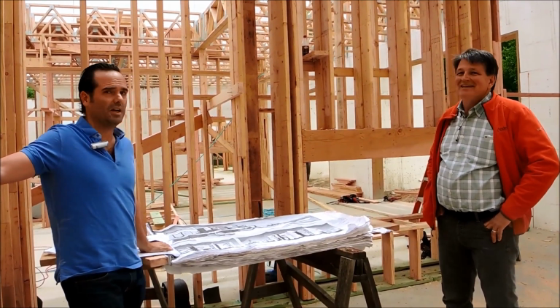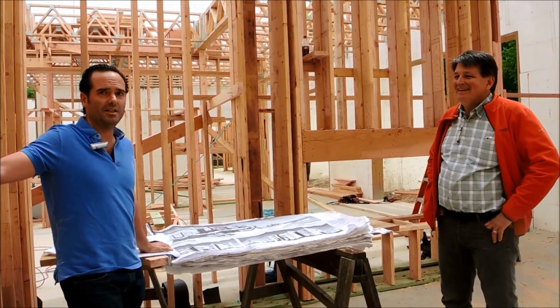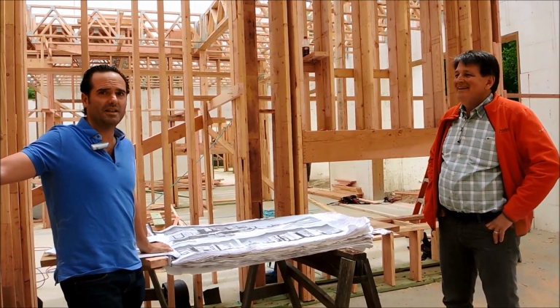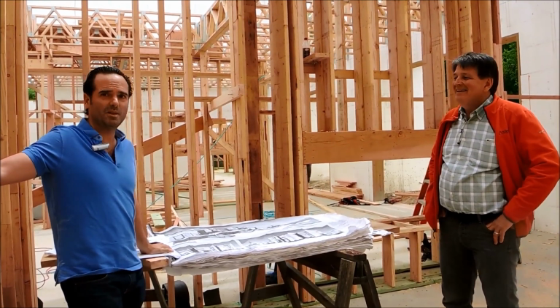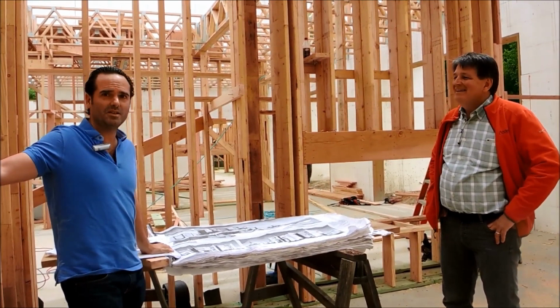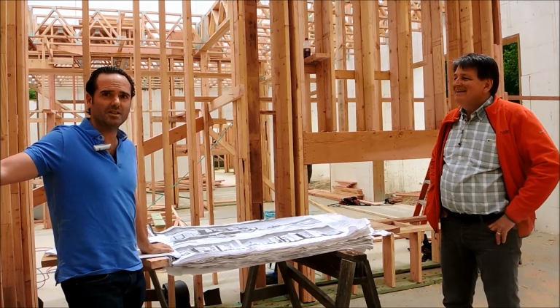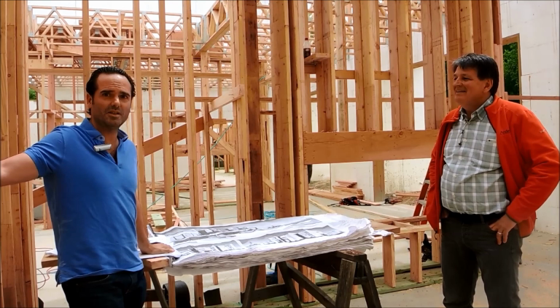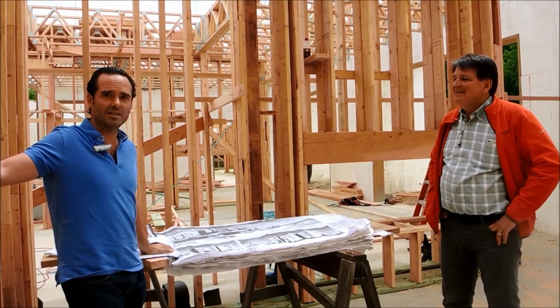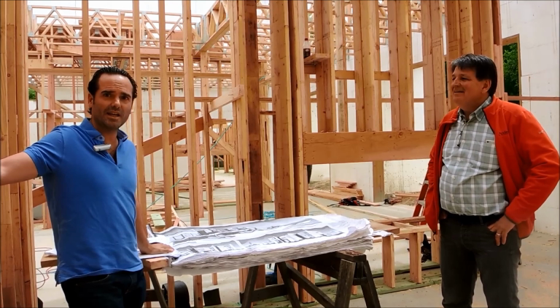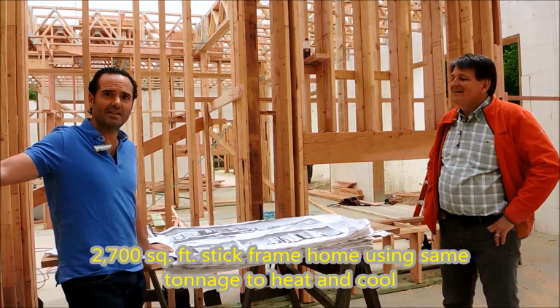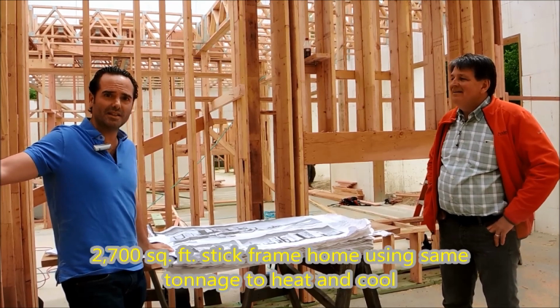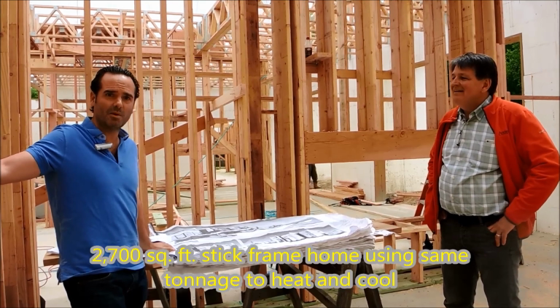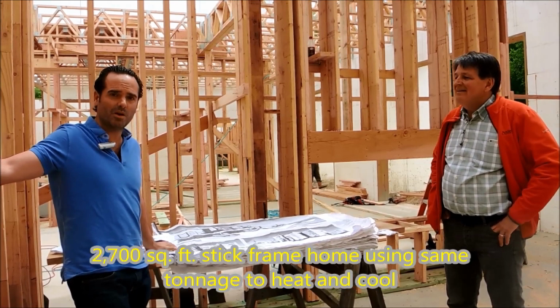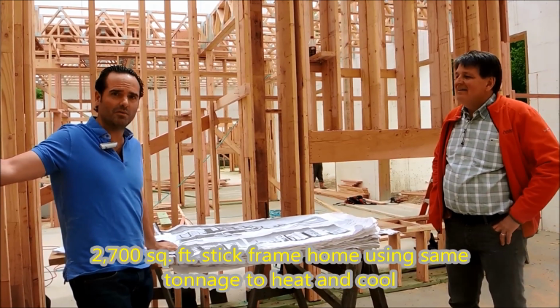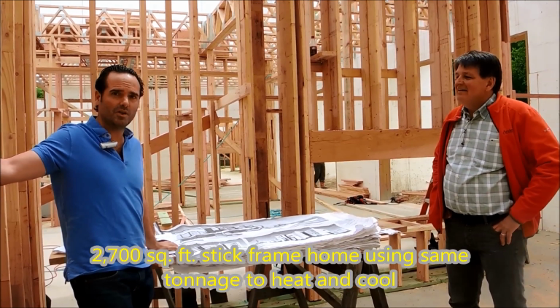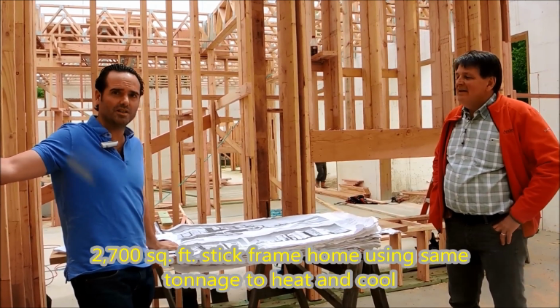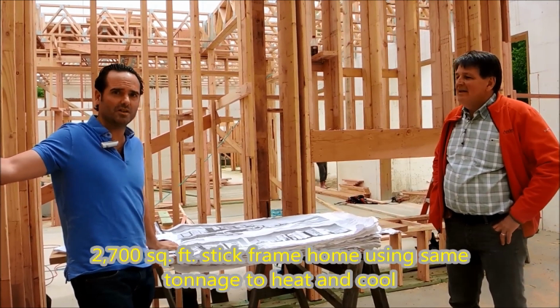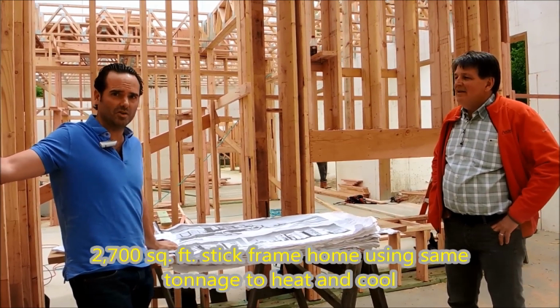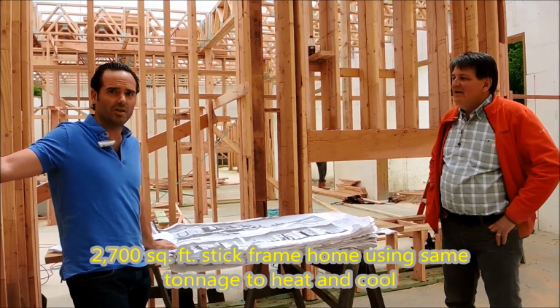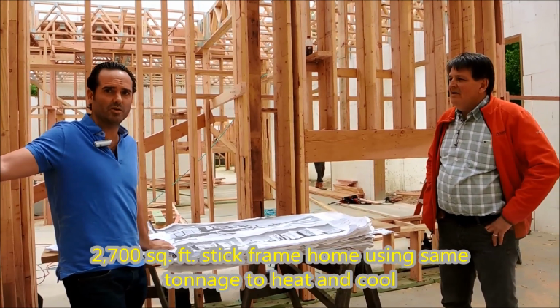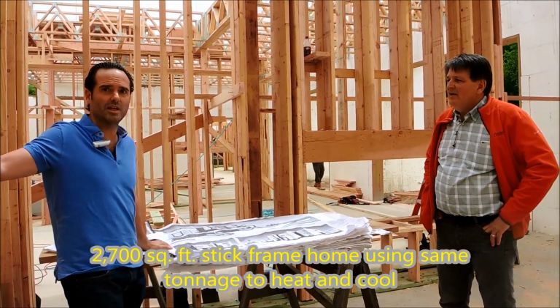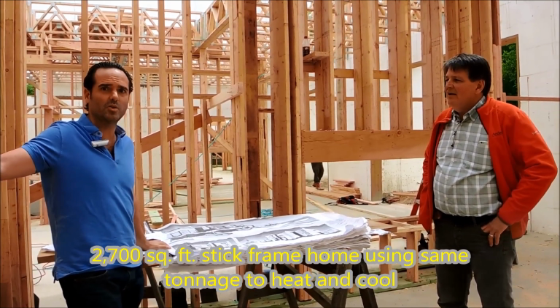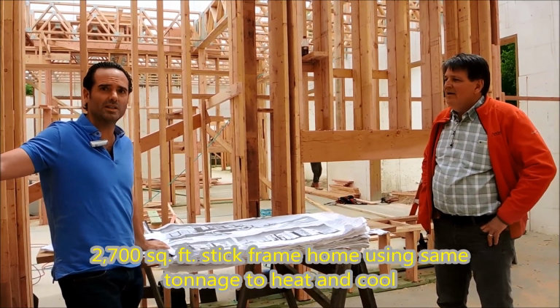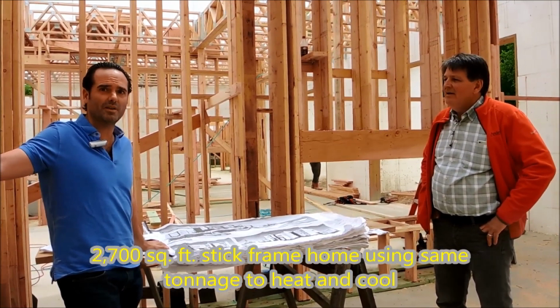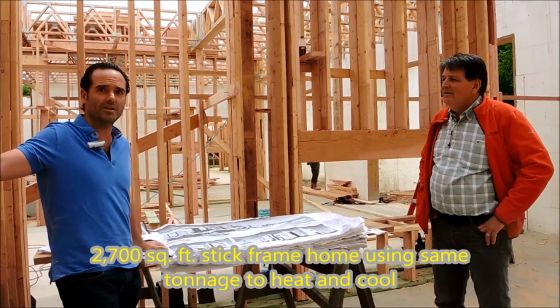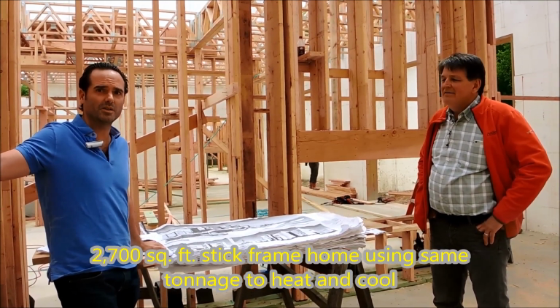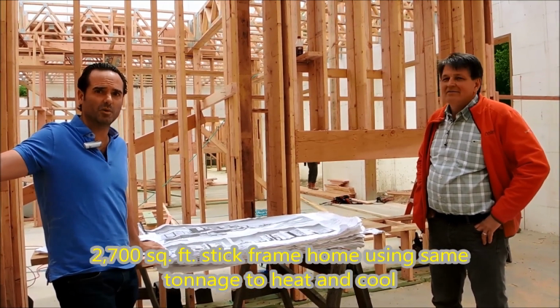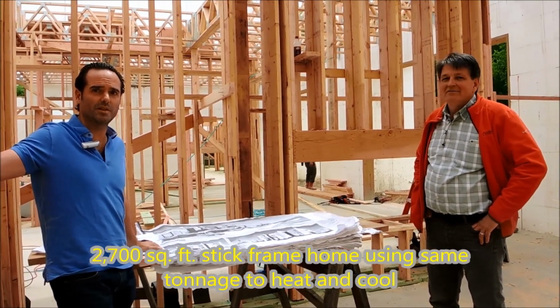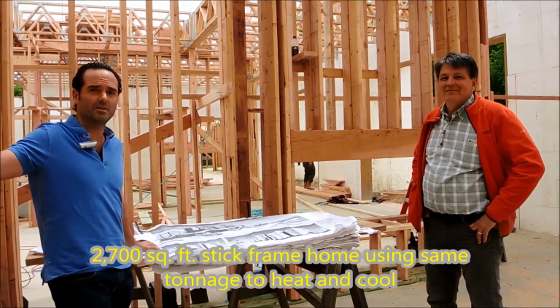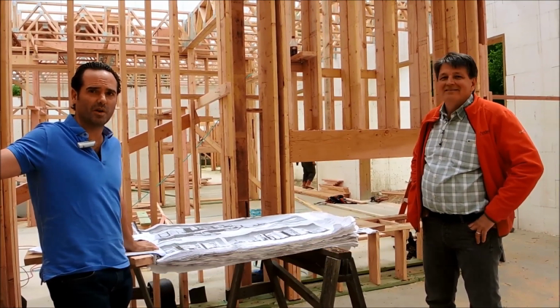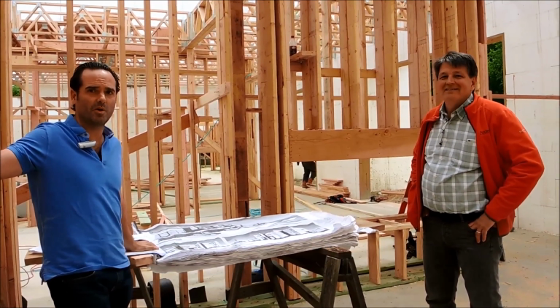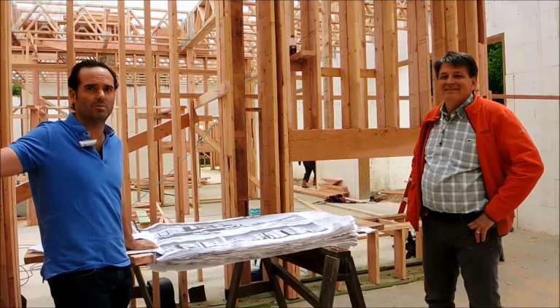I checked them yesterday, and it's exactly the same amount of tonnage that you're going to use in a 2,700 square foot frame home.